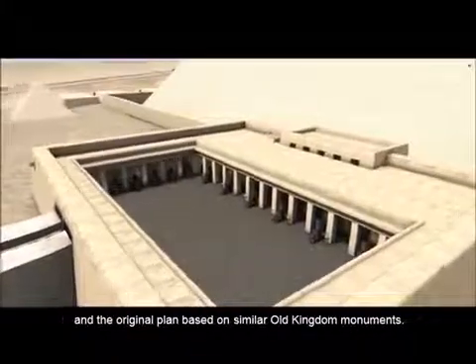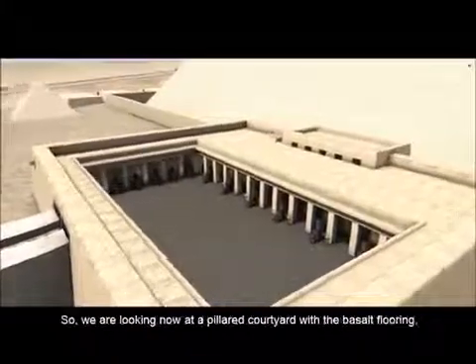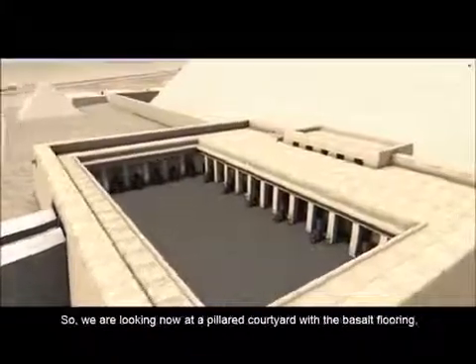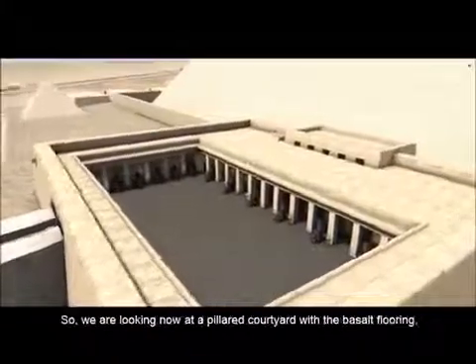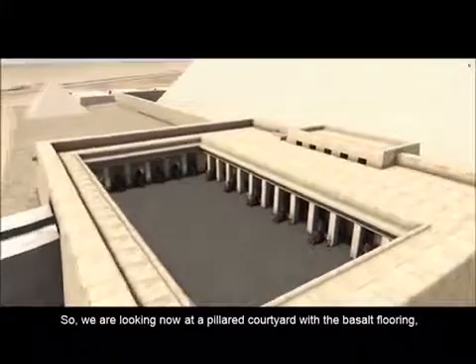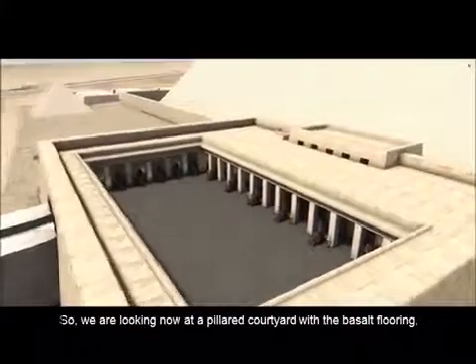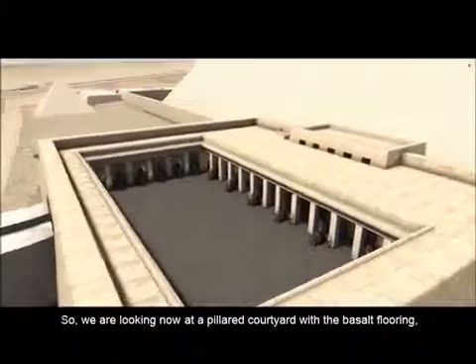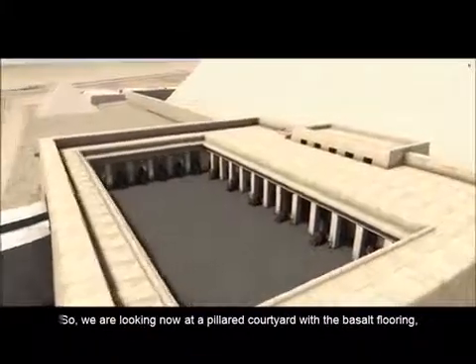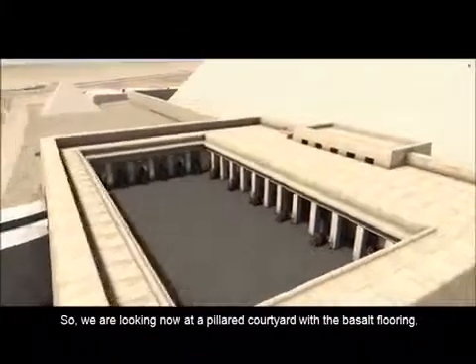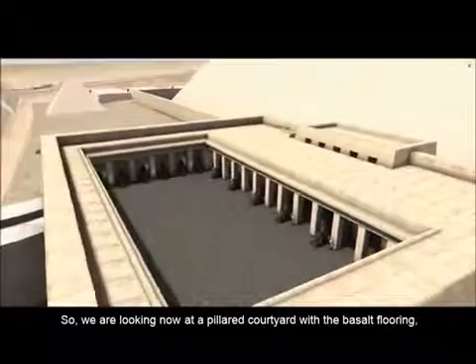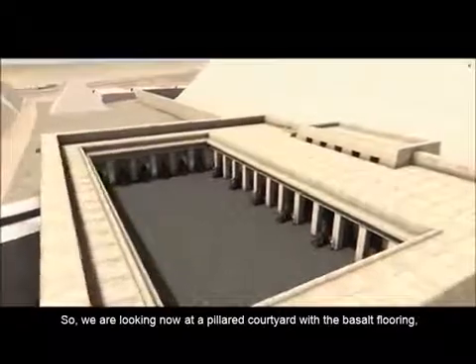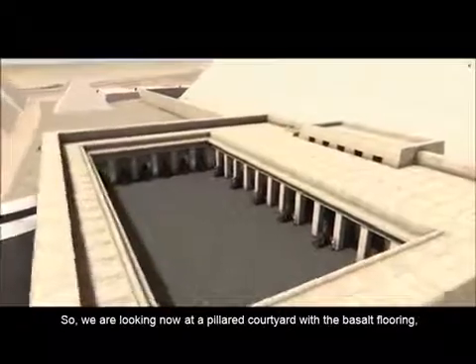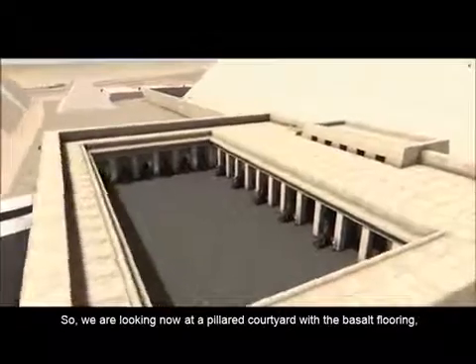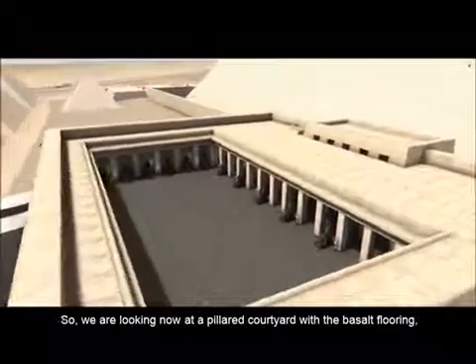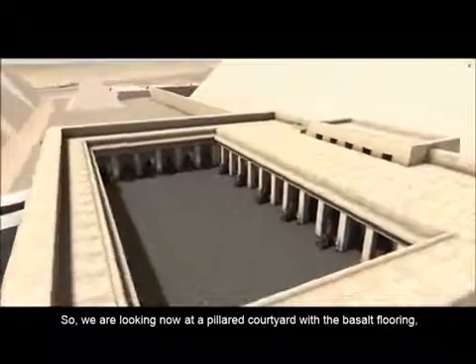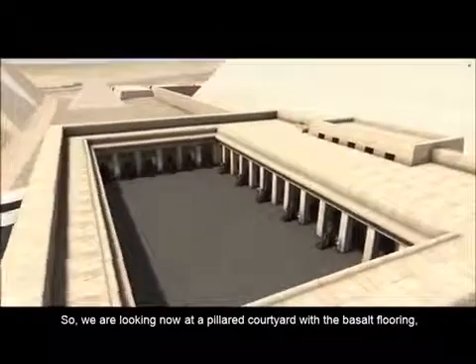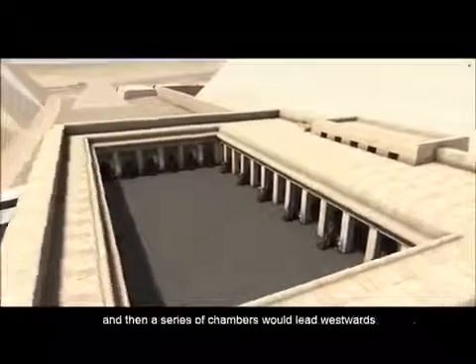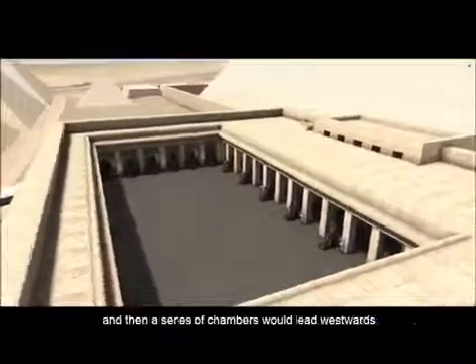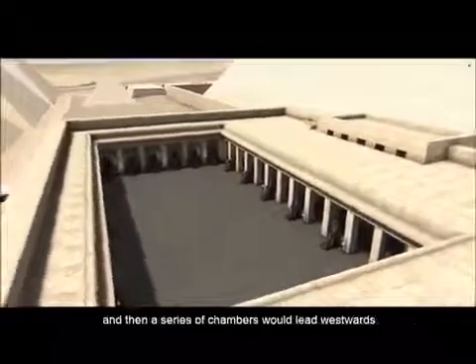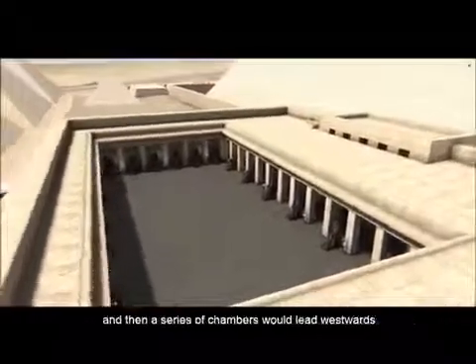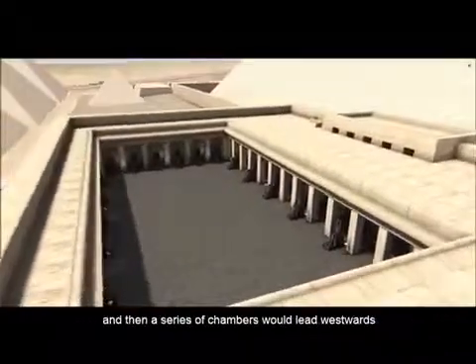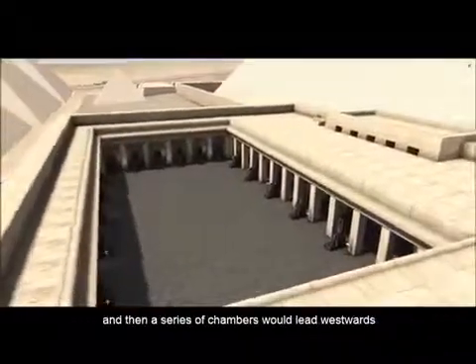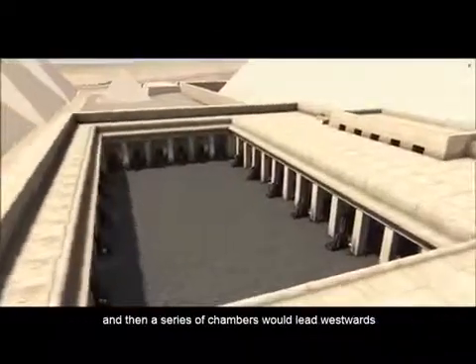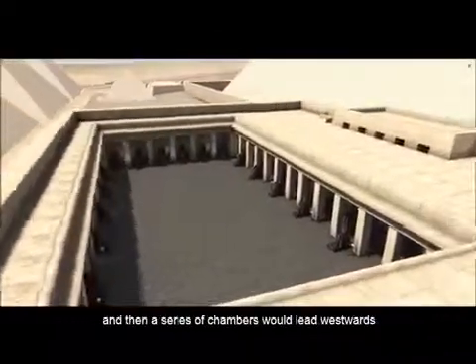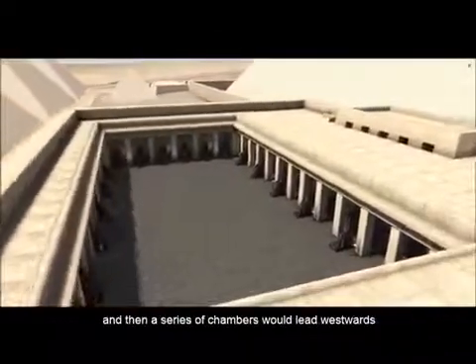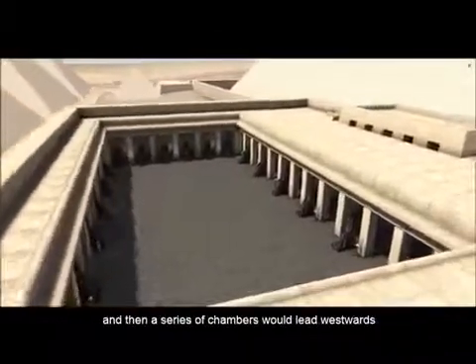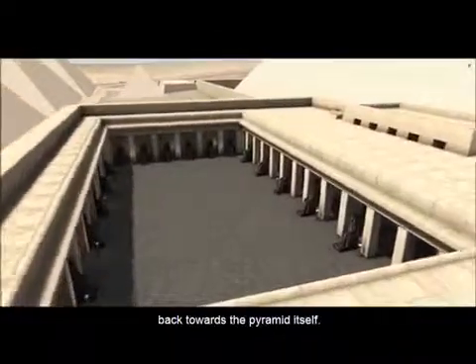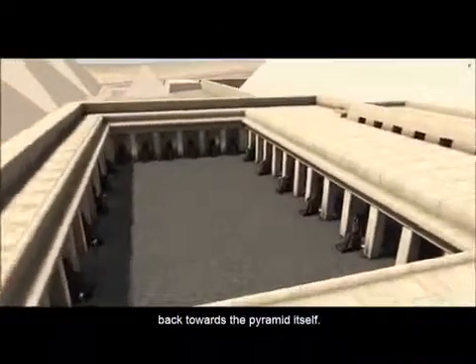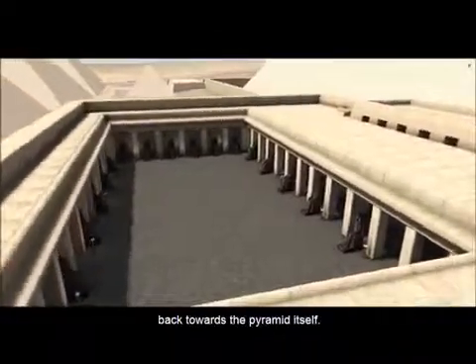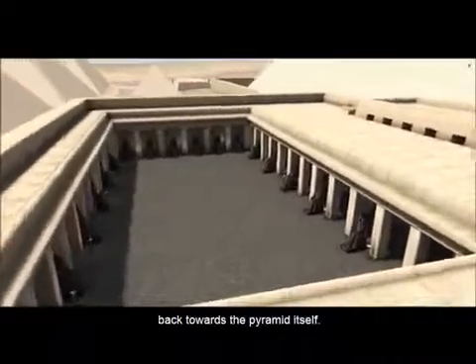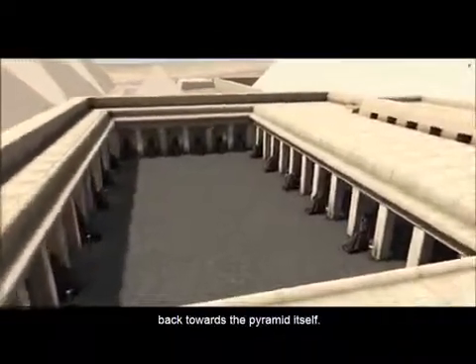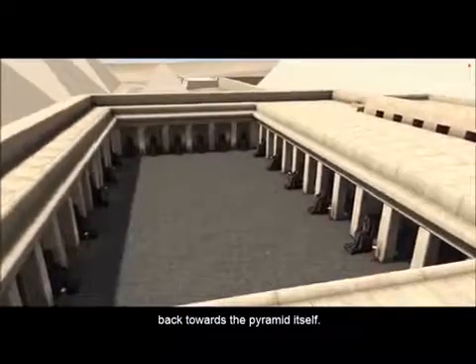We are looking now at a pillared courtyard with the basalt flooring, and then a series of chambers would lead westwards back towards the pyramid itself.